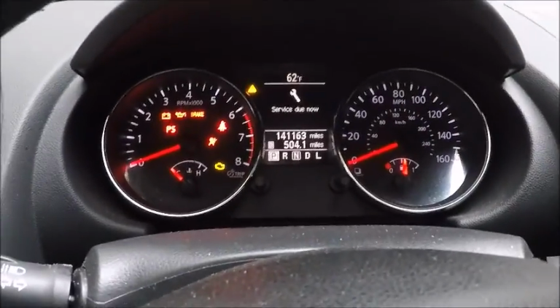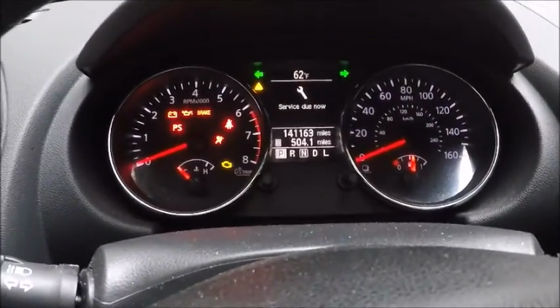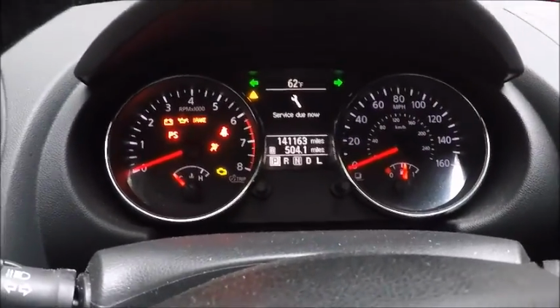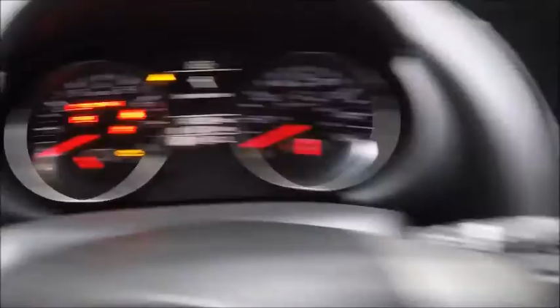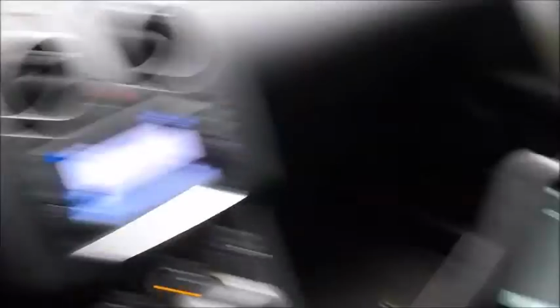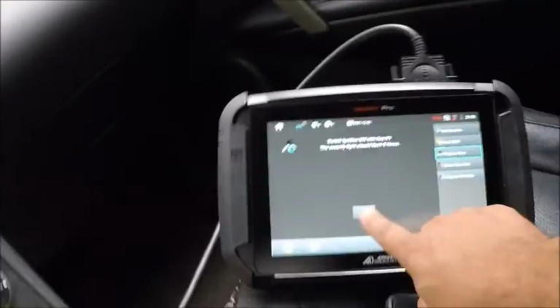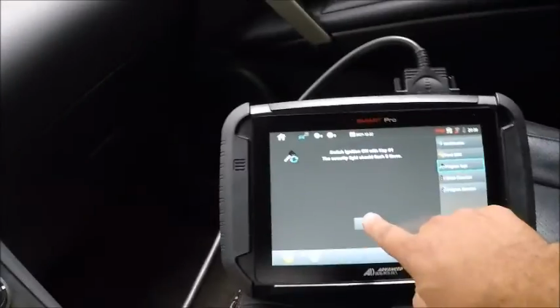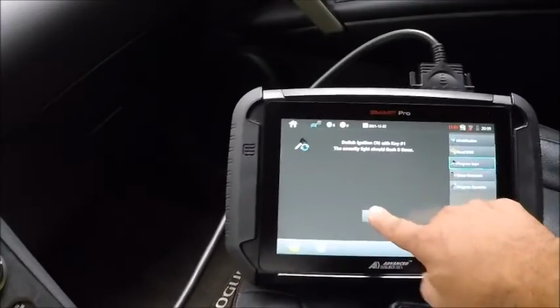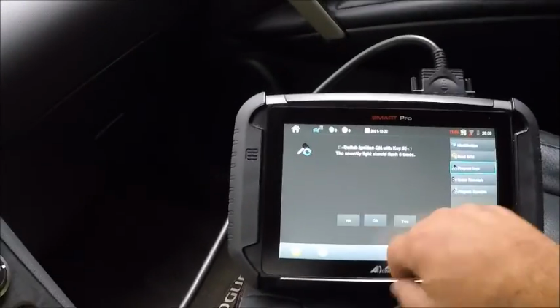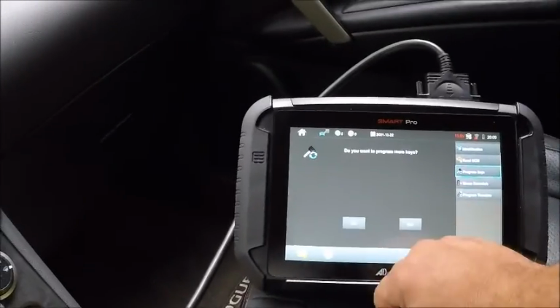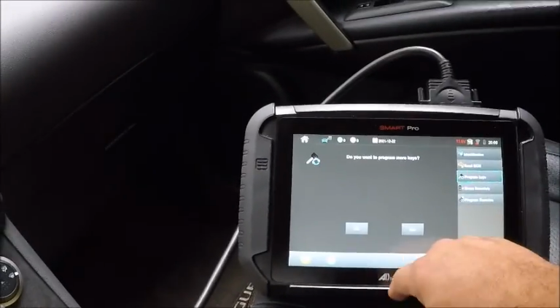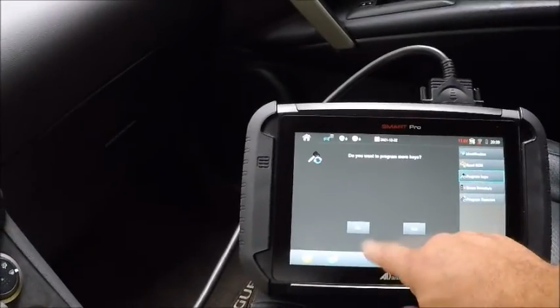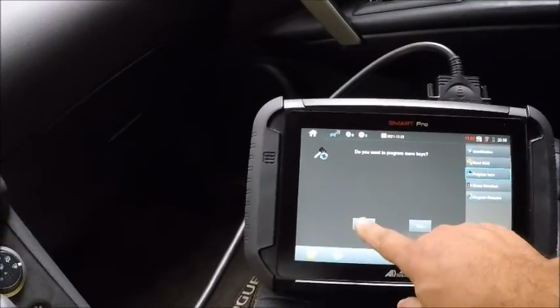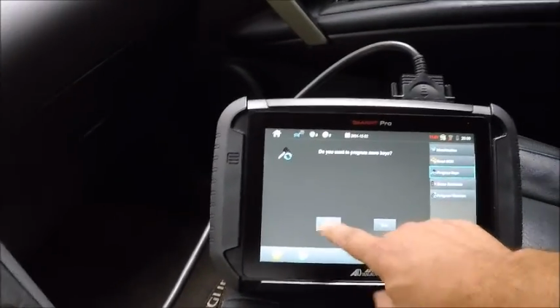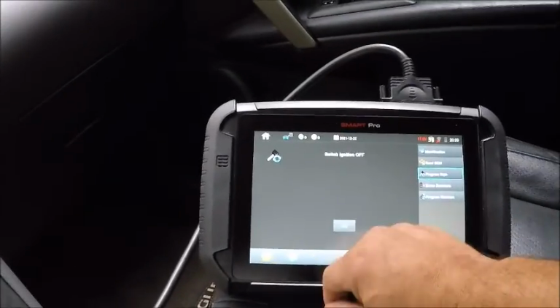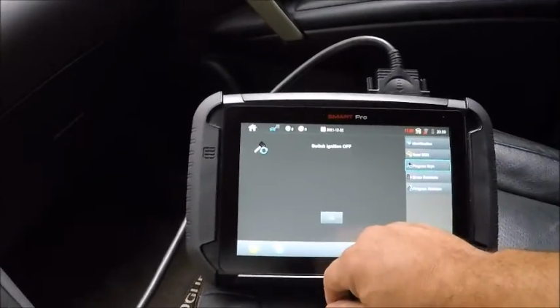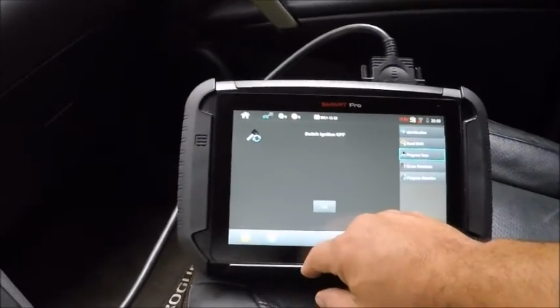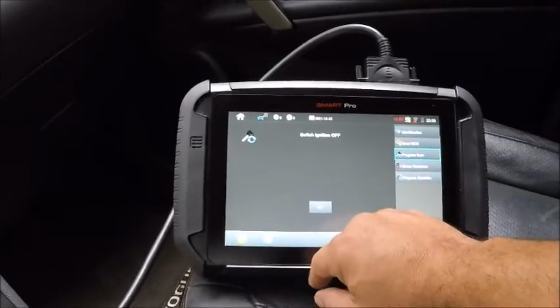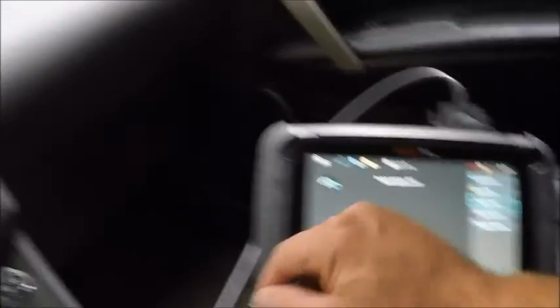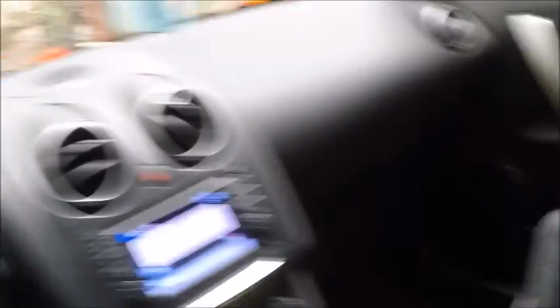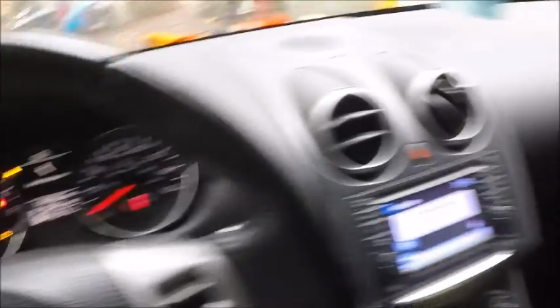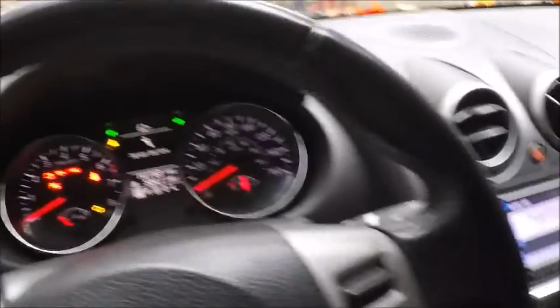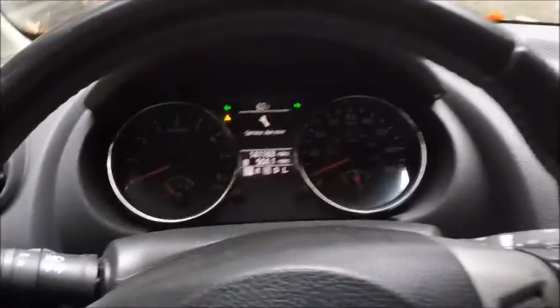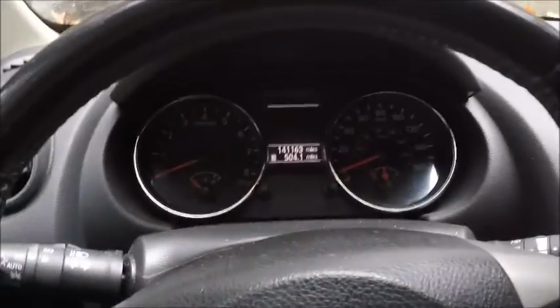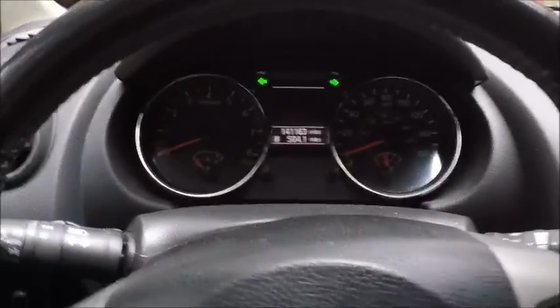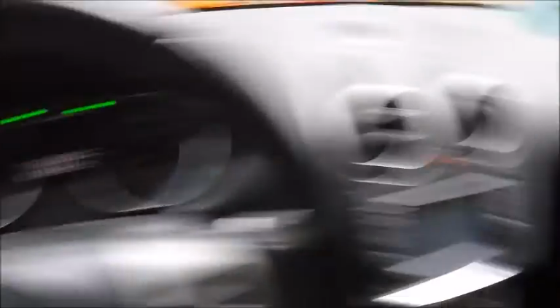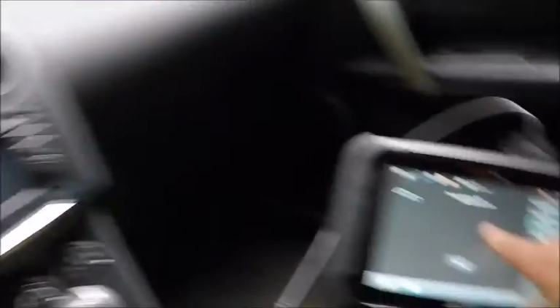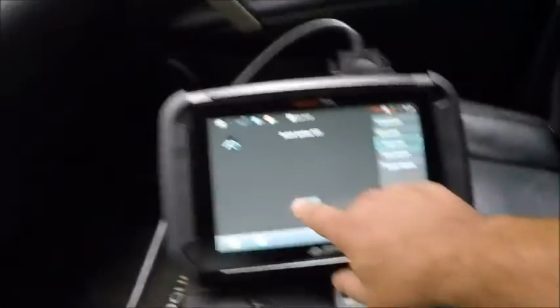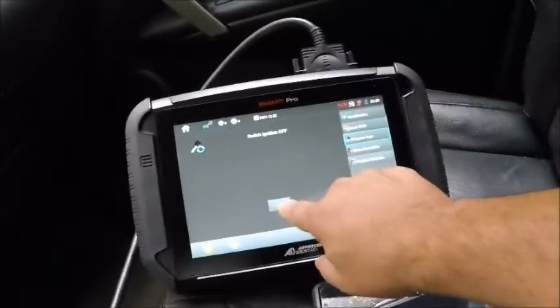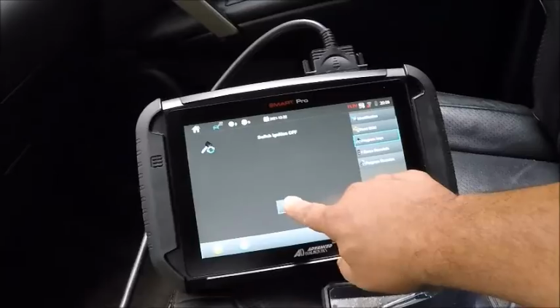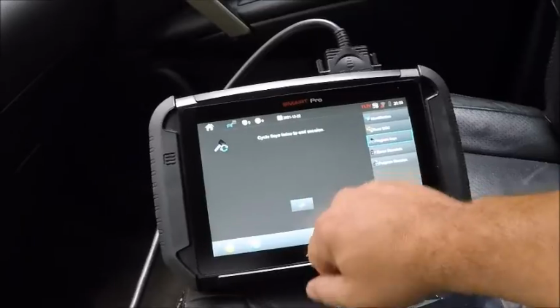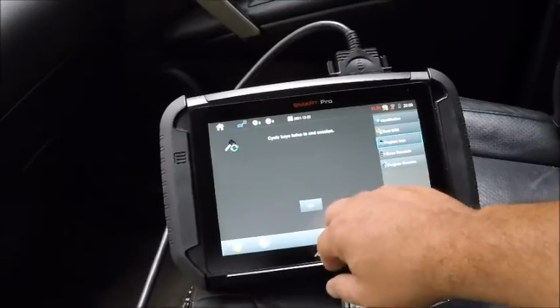And that's it with that. Hit okay. No, we do not want to program more. Shut it off.